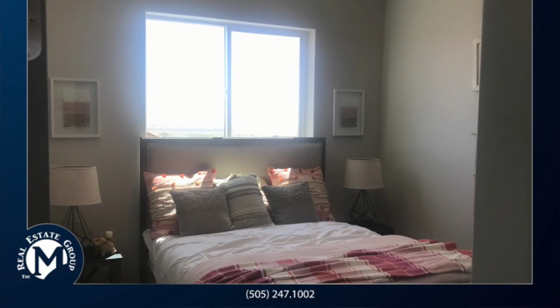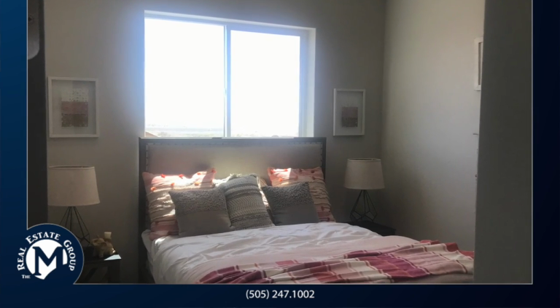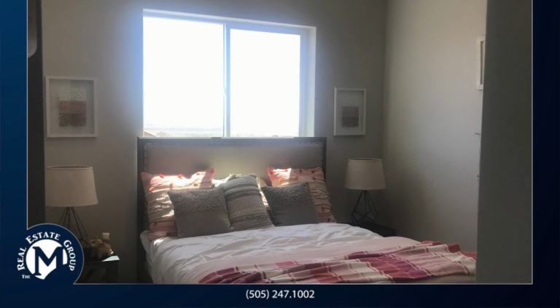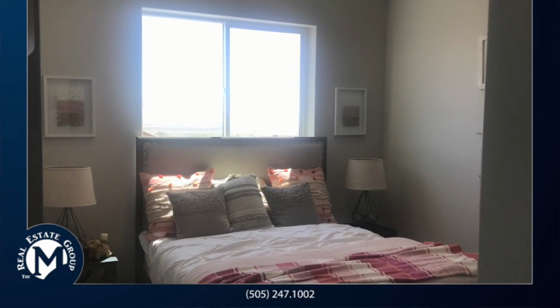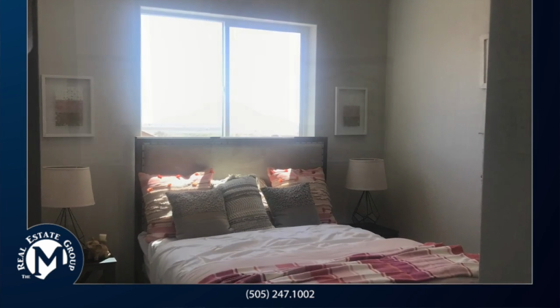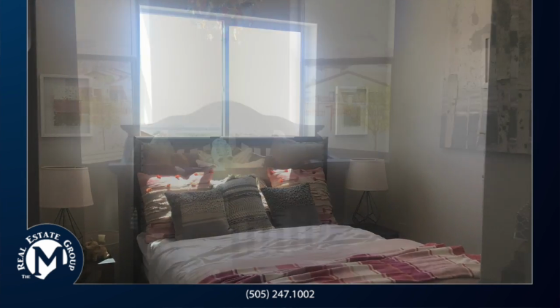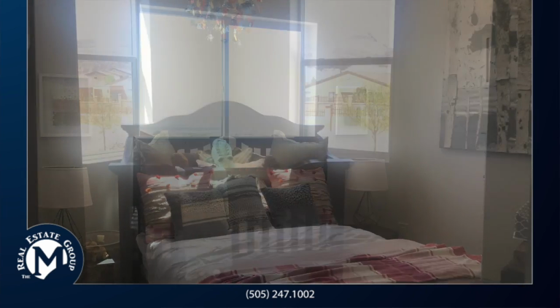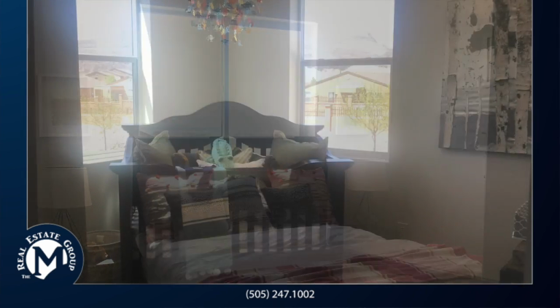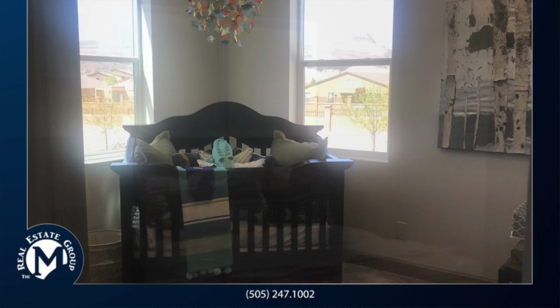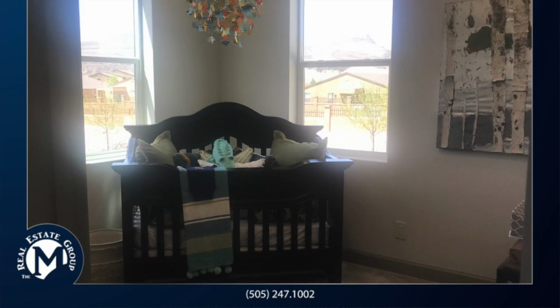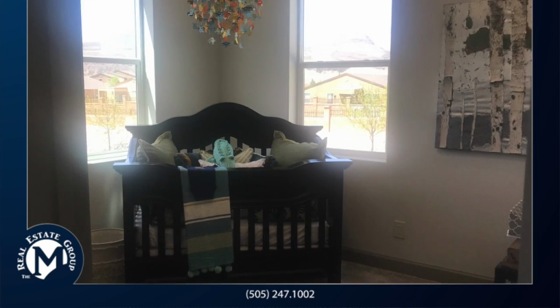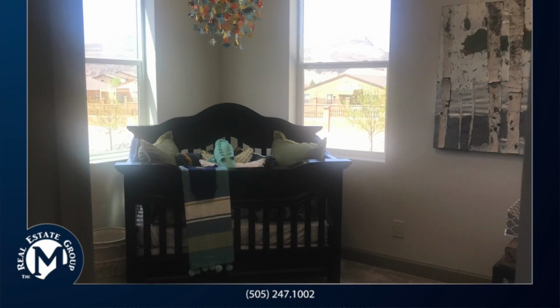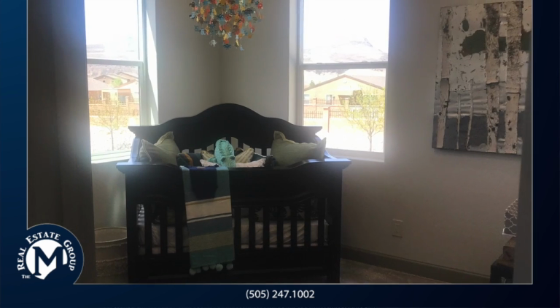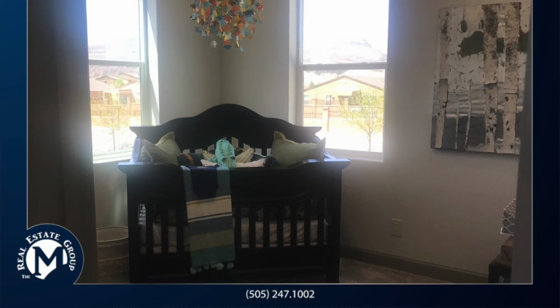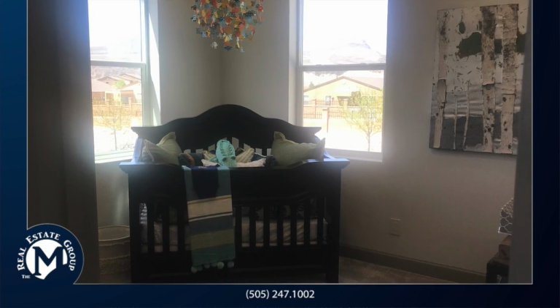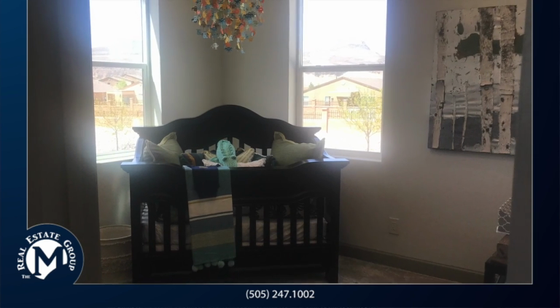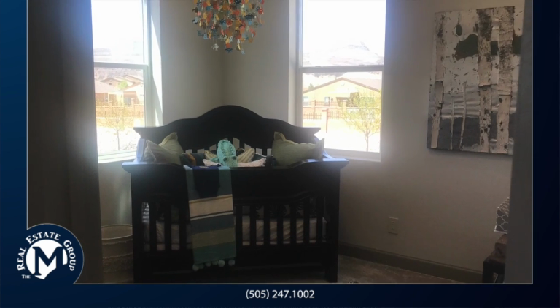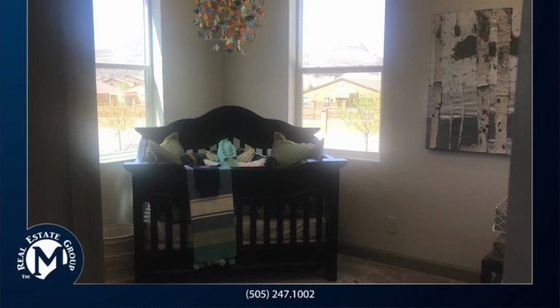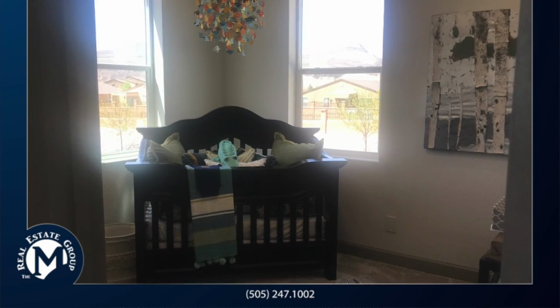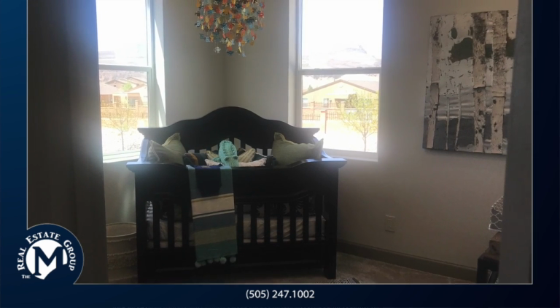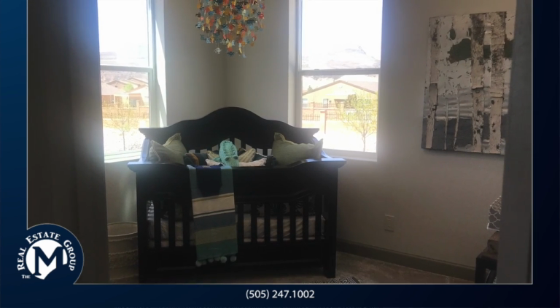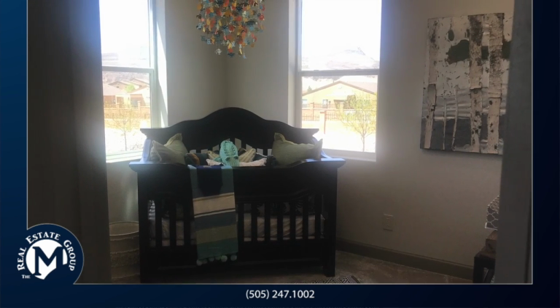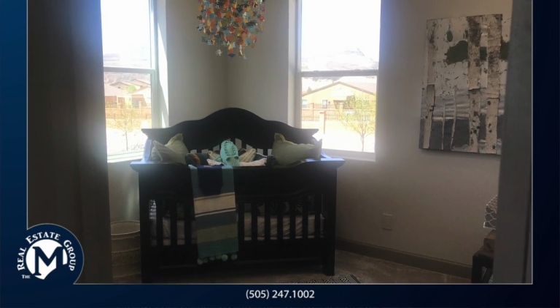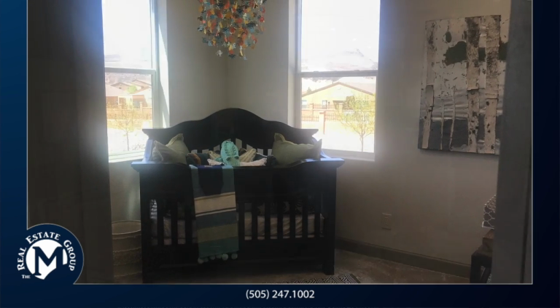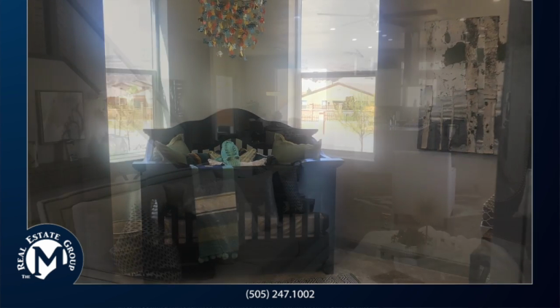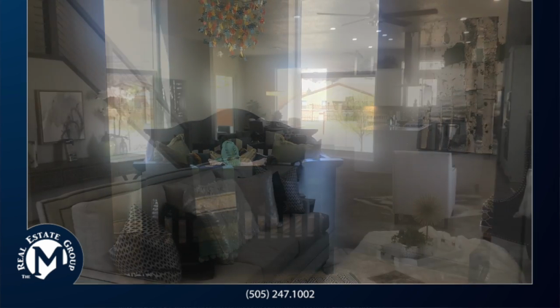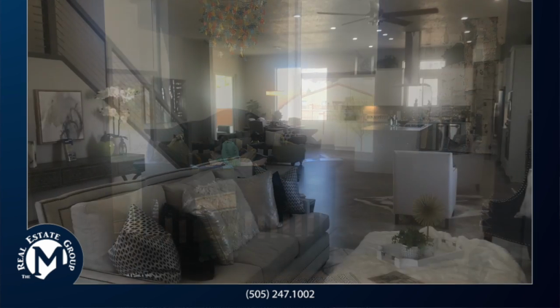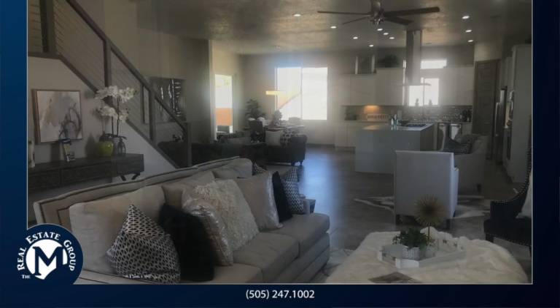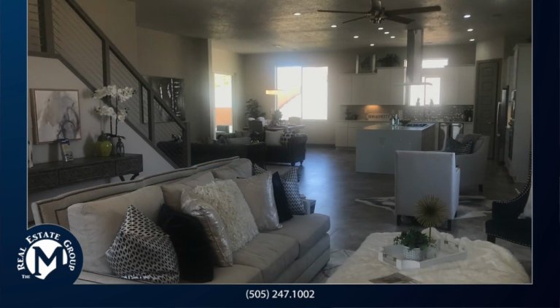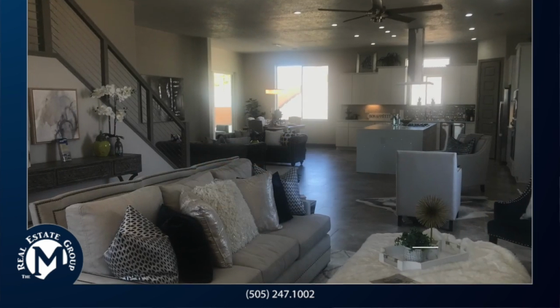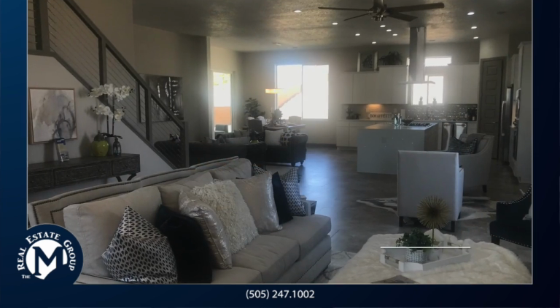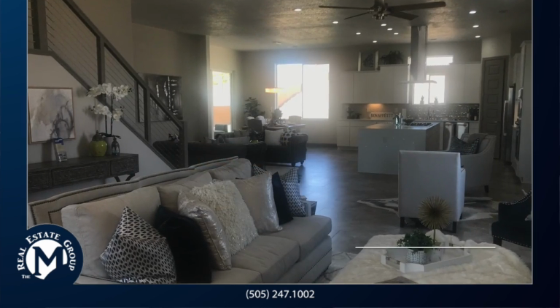If you would like more information, give me a call at 505-400-5933.